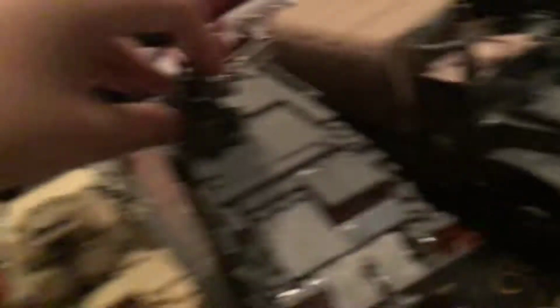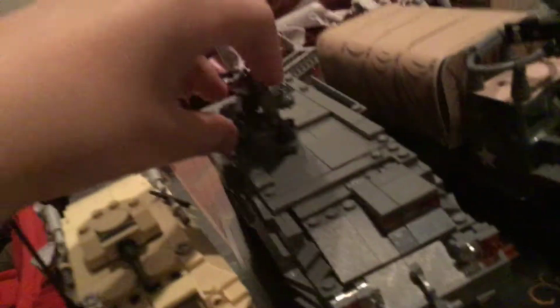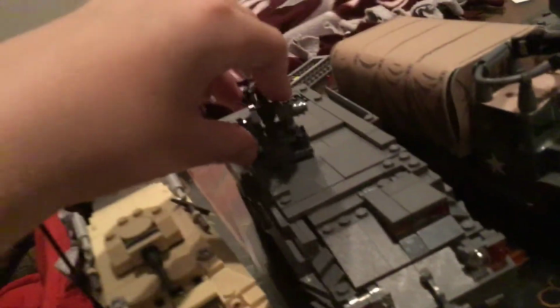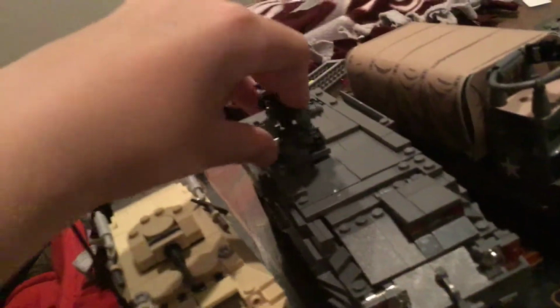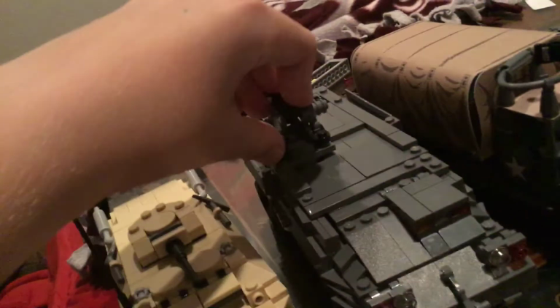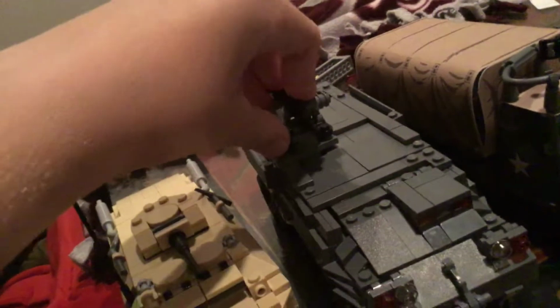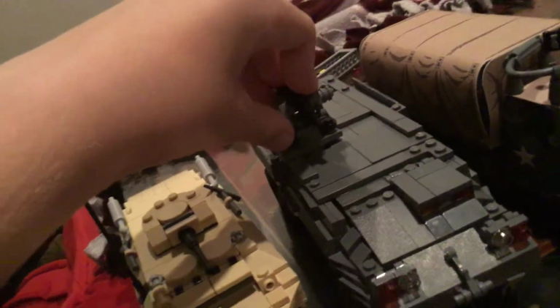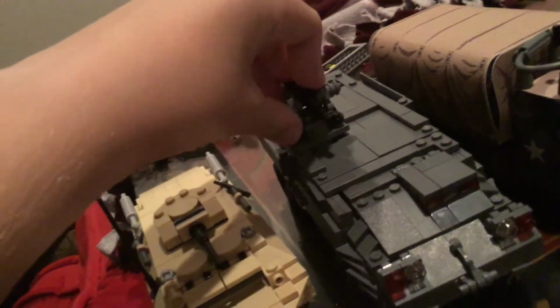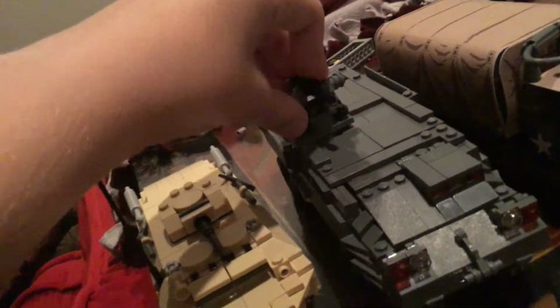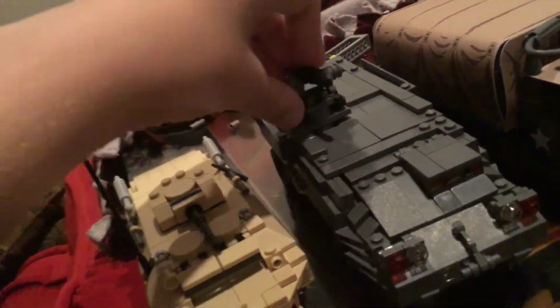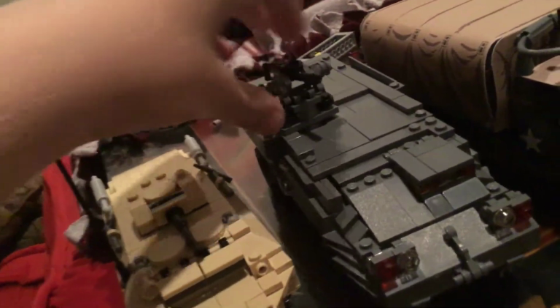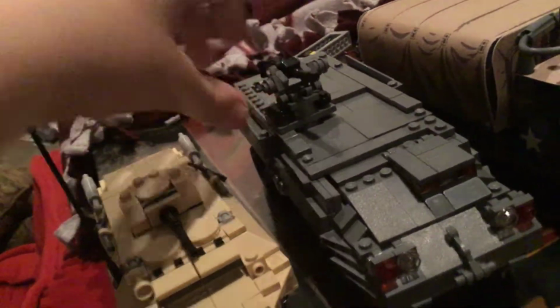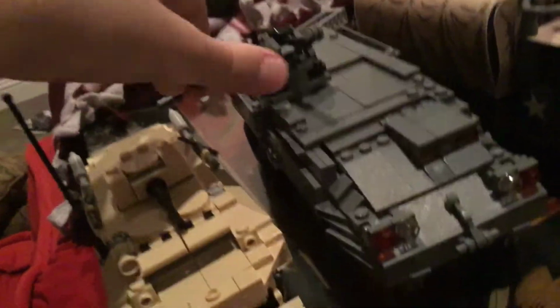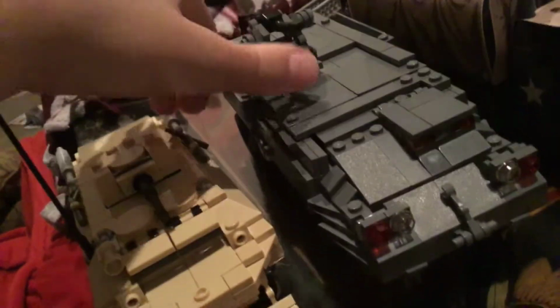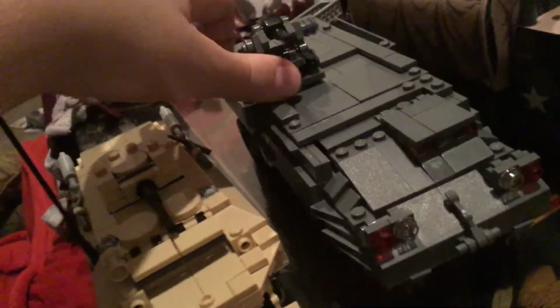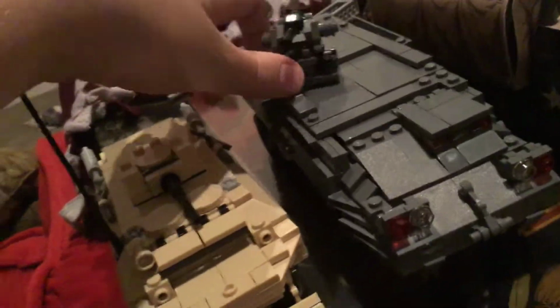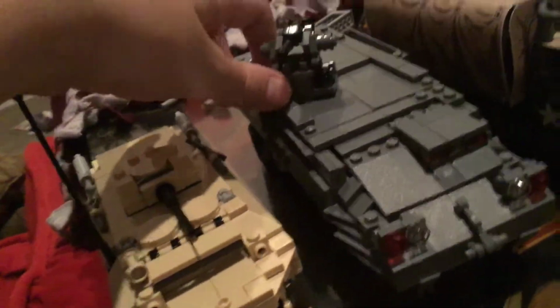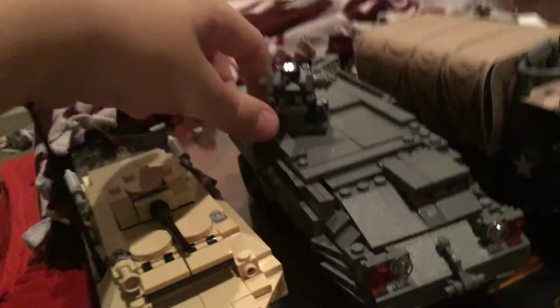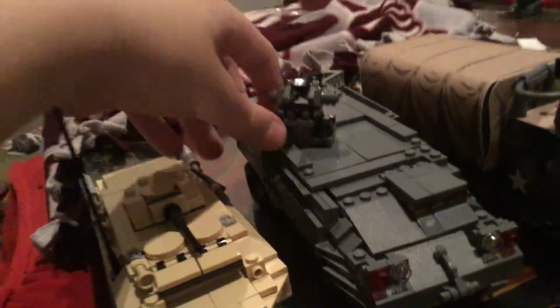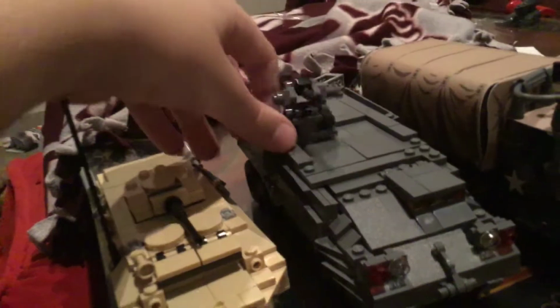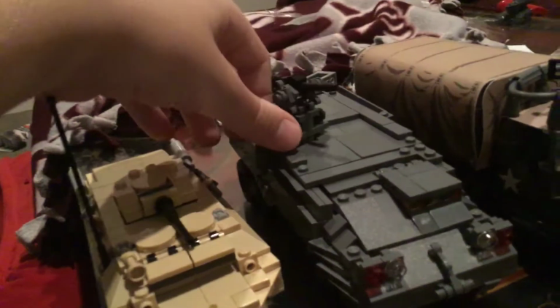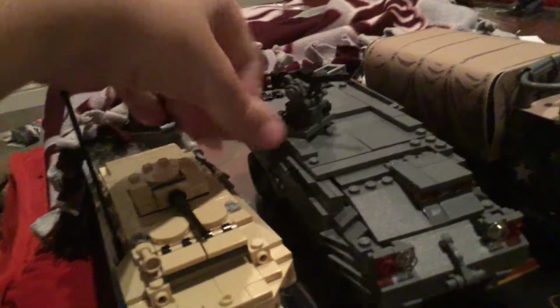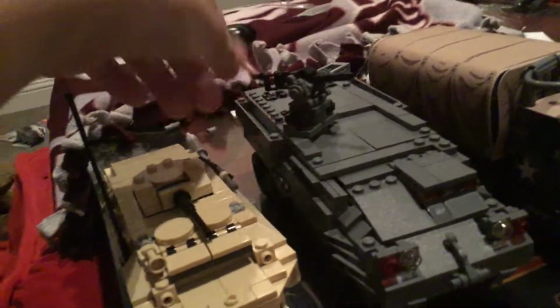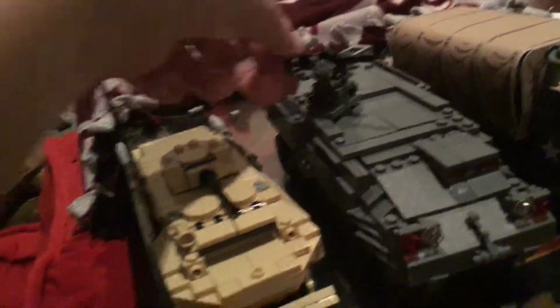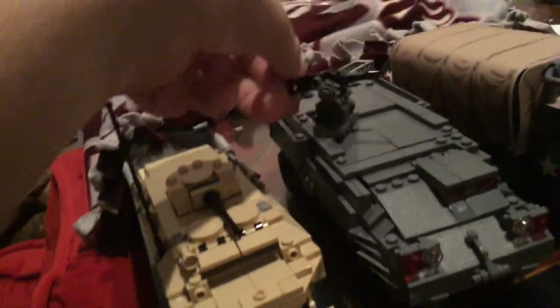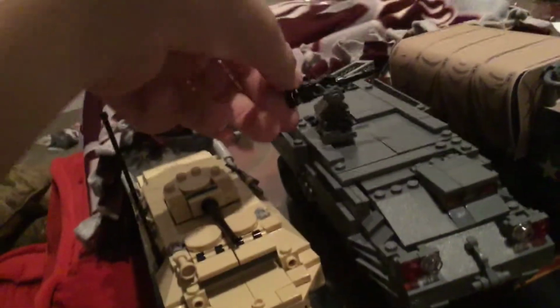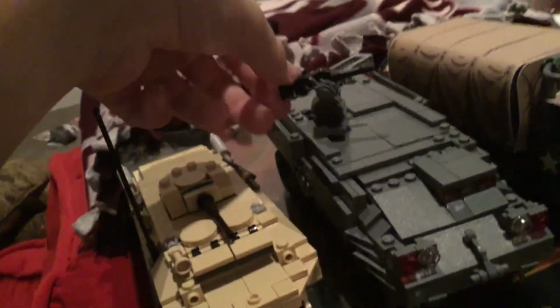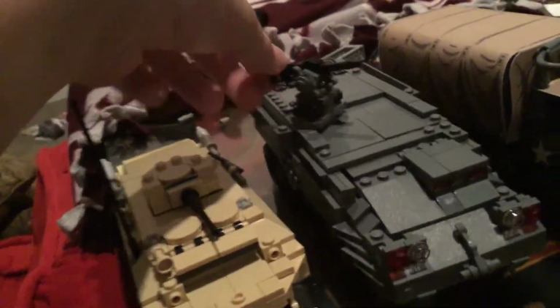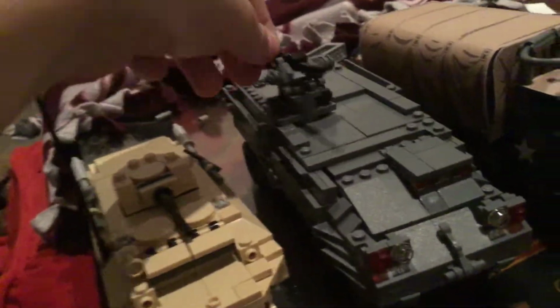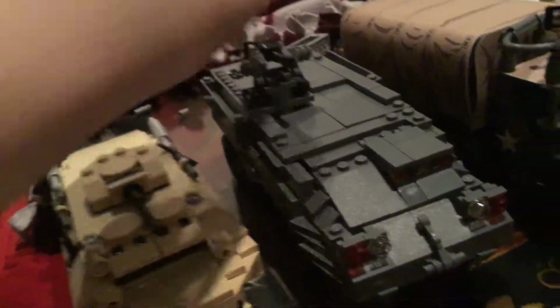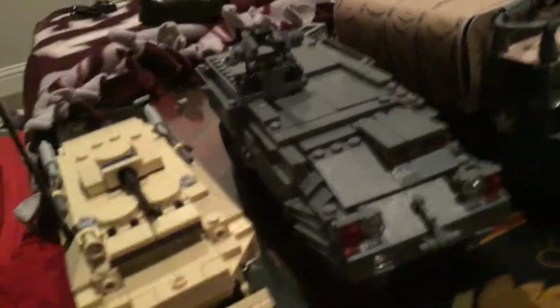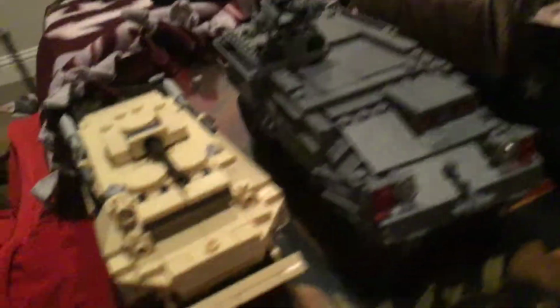I got three other kits that are pretty nice. I got the Stryker, and as you can see, it's a light upgrade skate. I like the grenade launcher a lot.